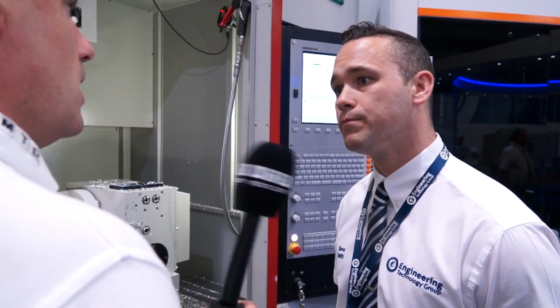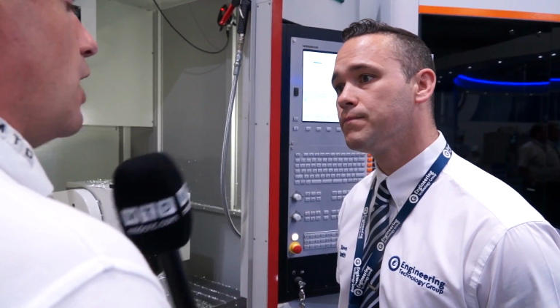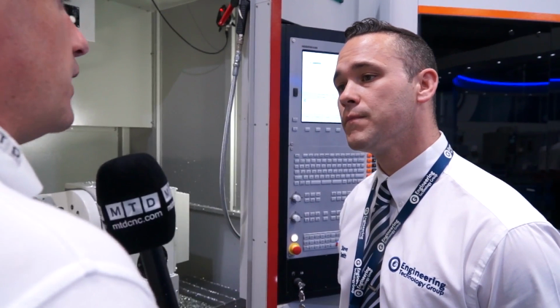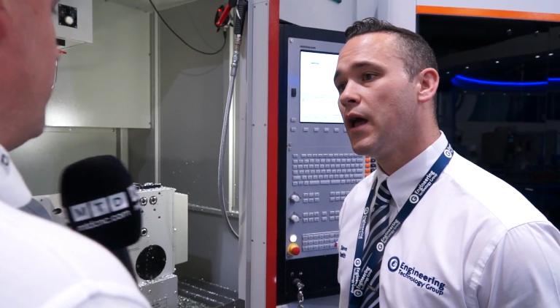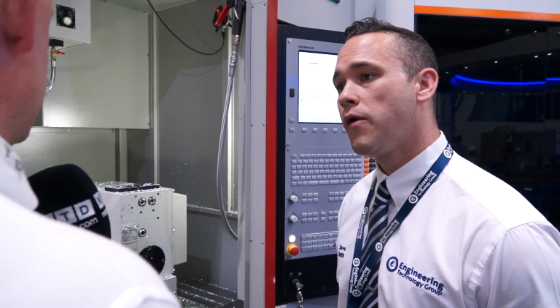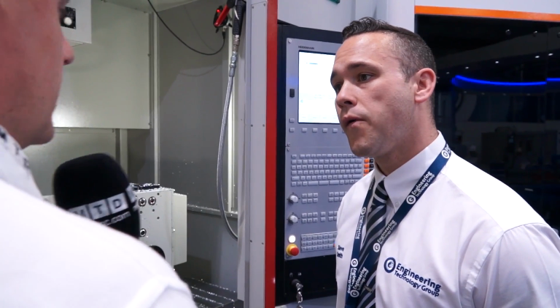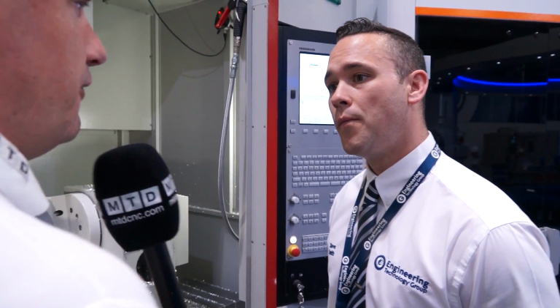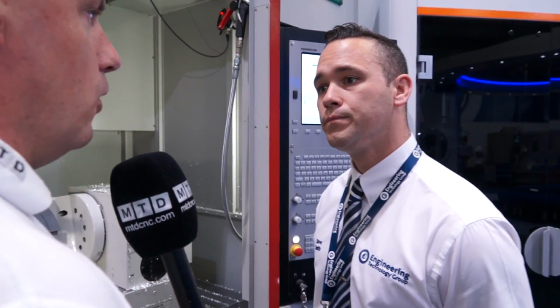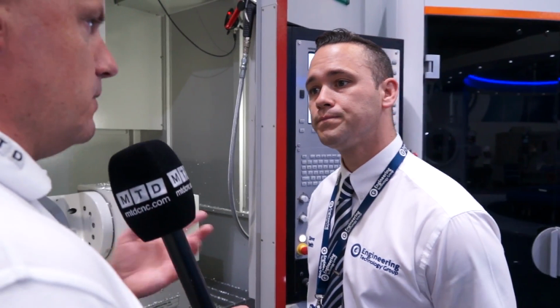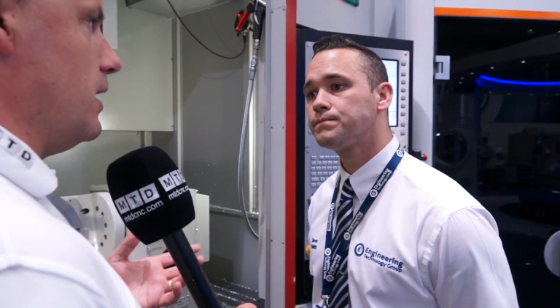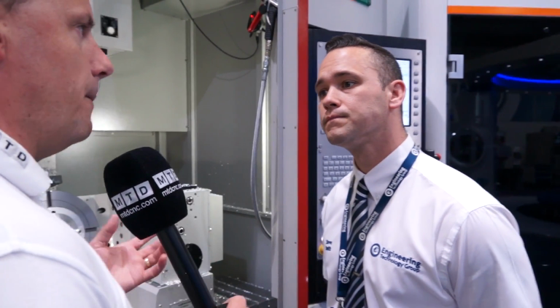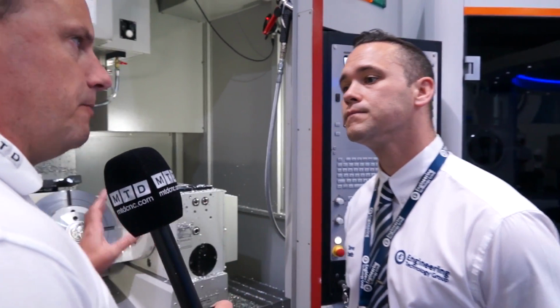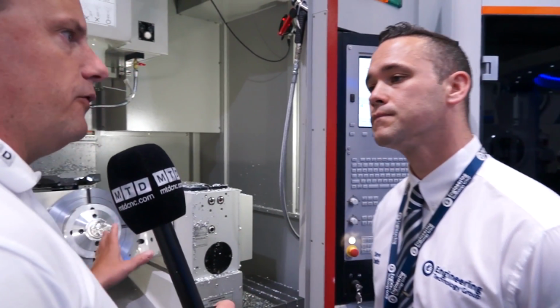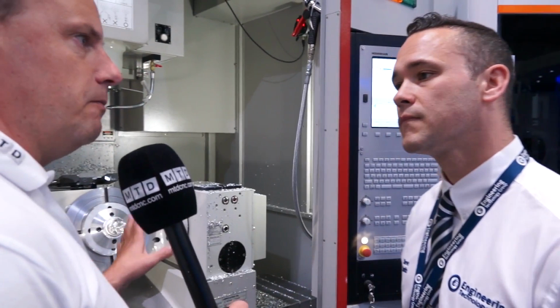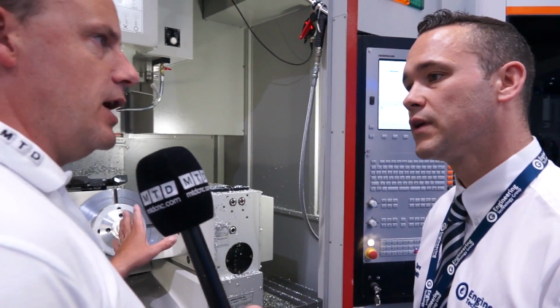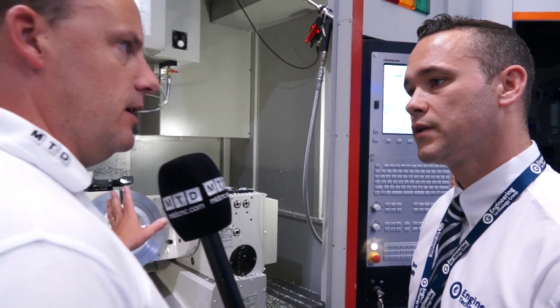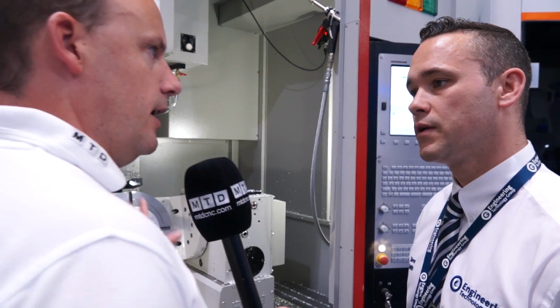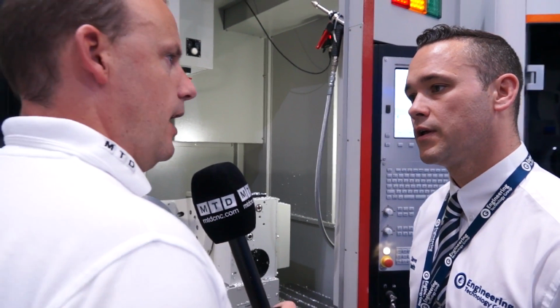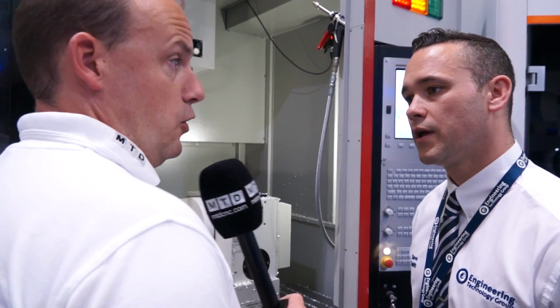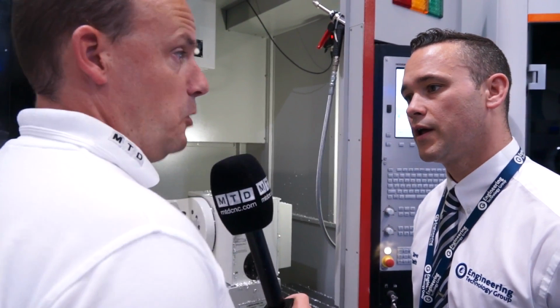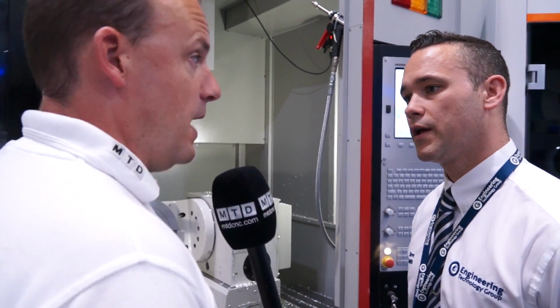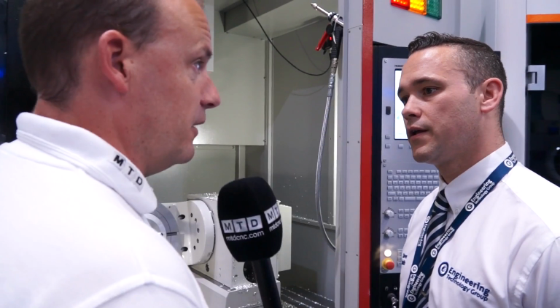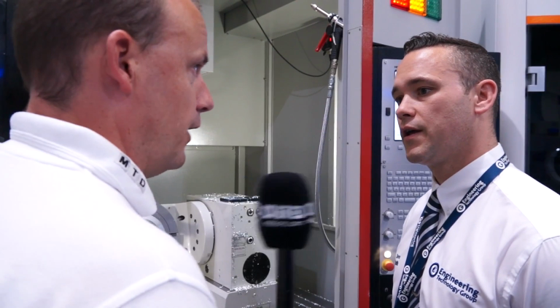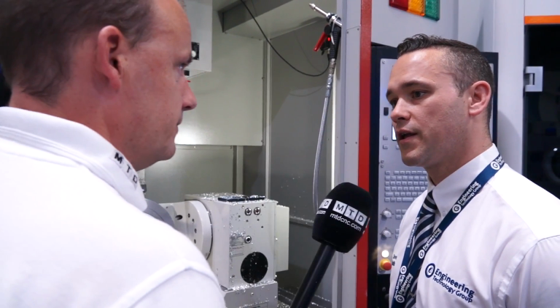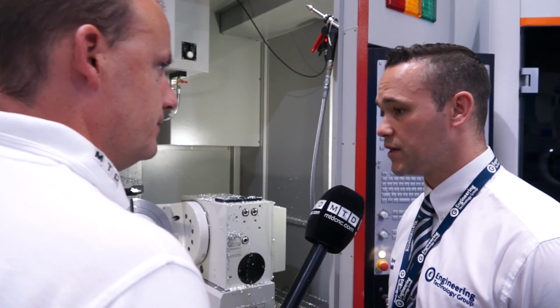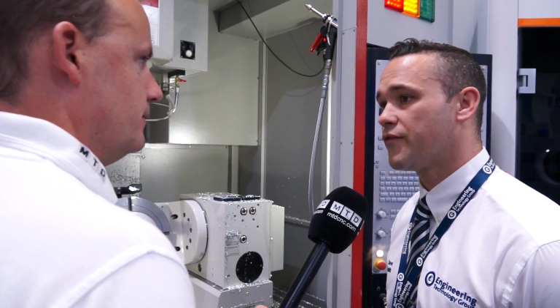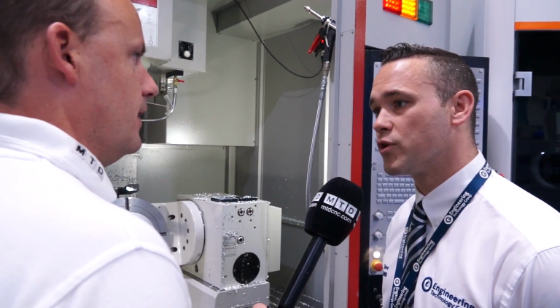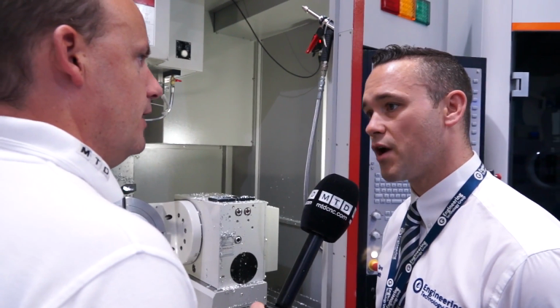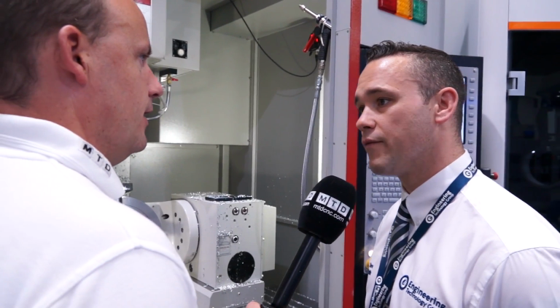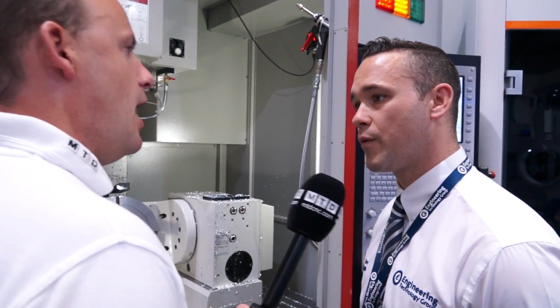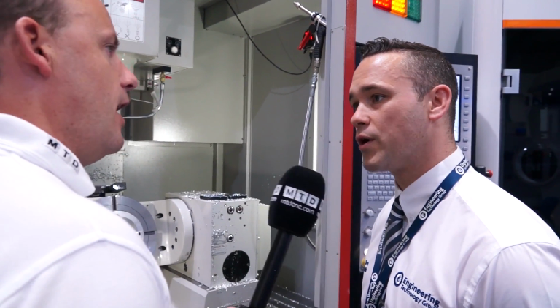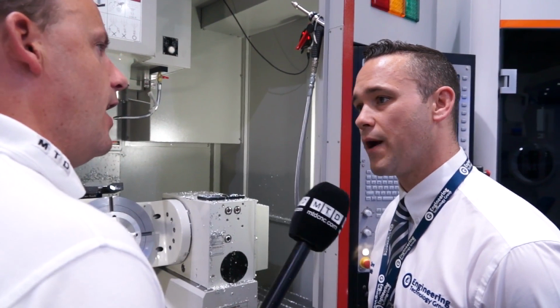So for companies looking to machine complex parts, this machine could be up their street? Yes, definitely, very much so — for the price.